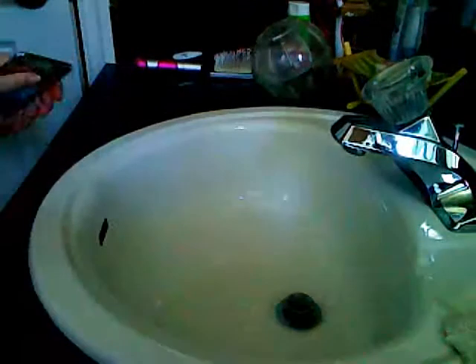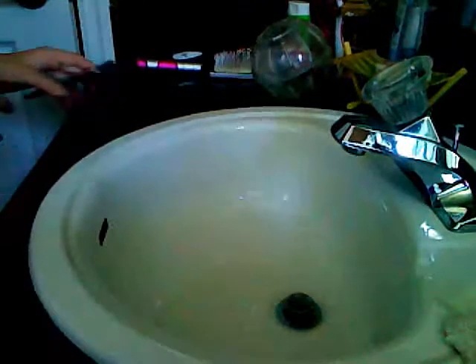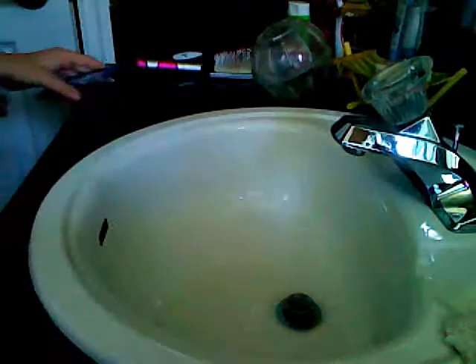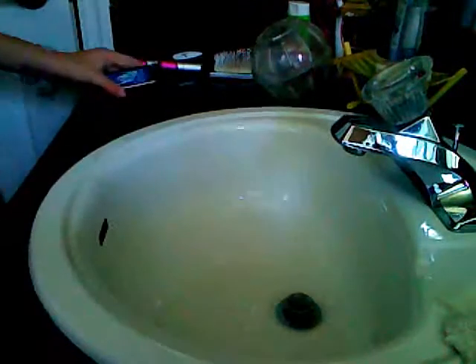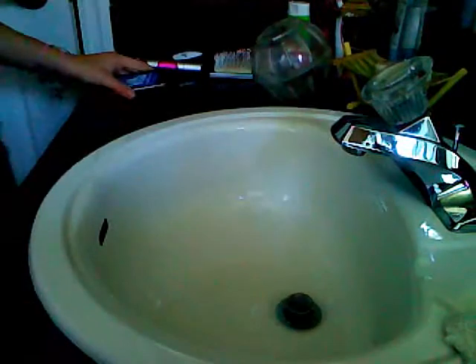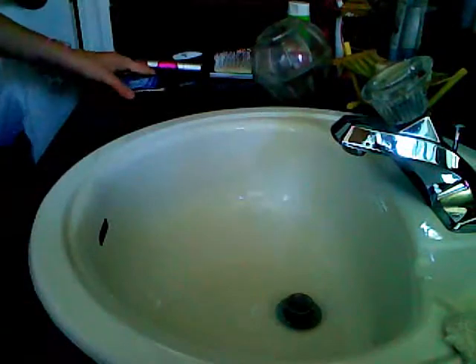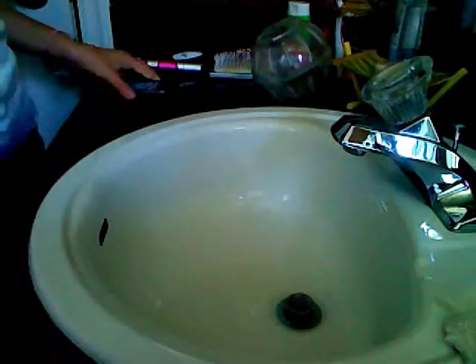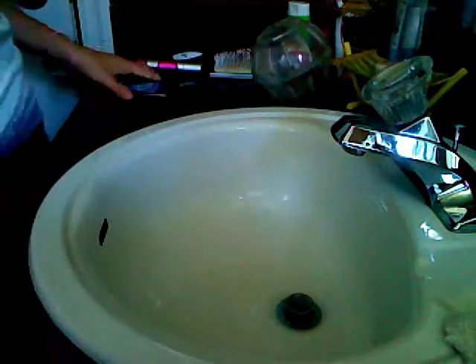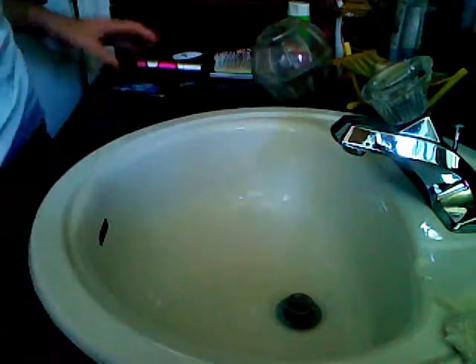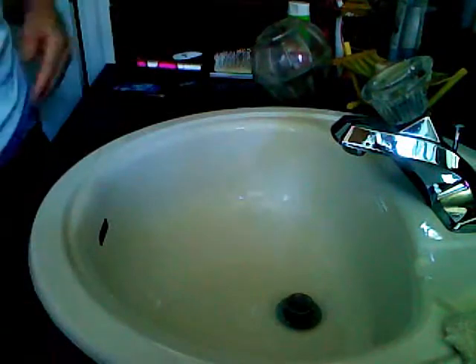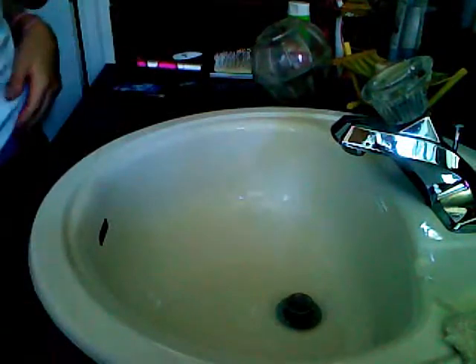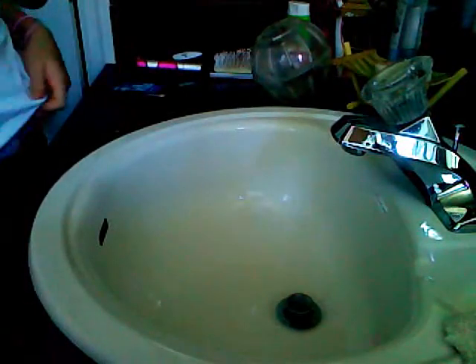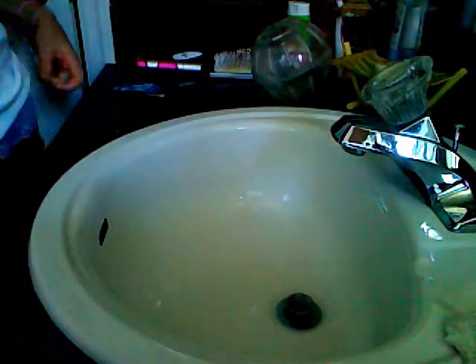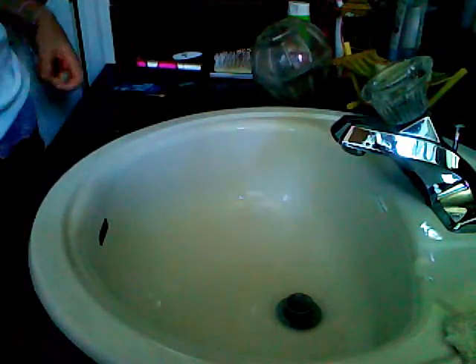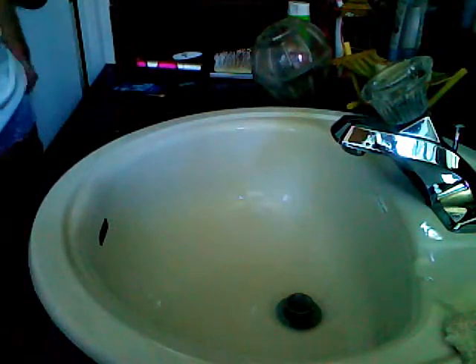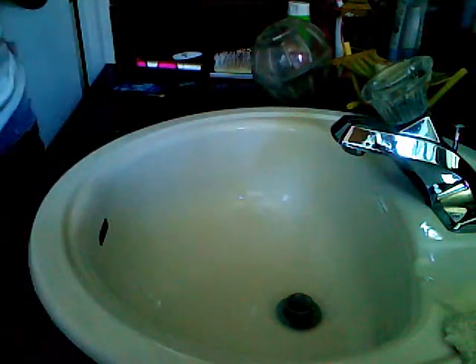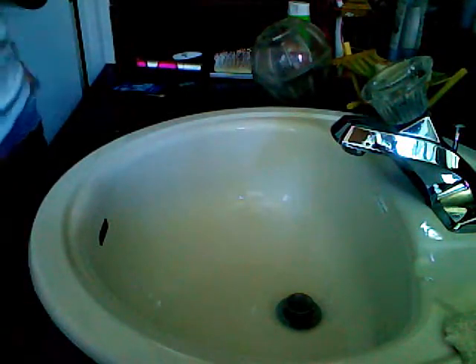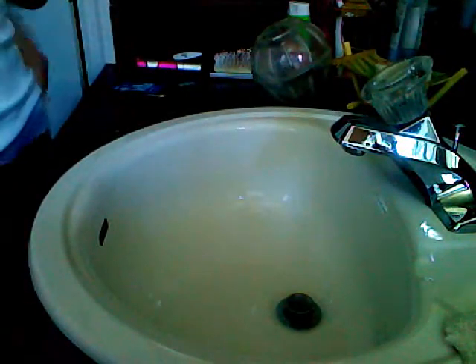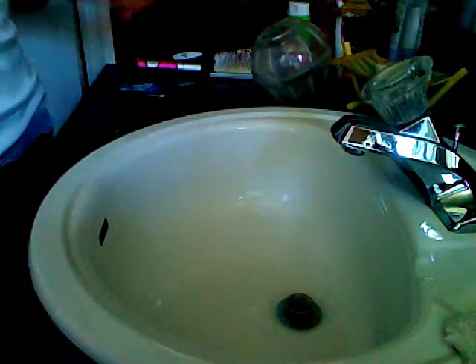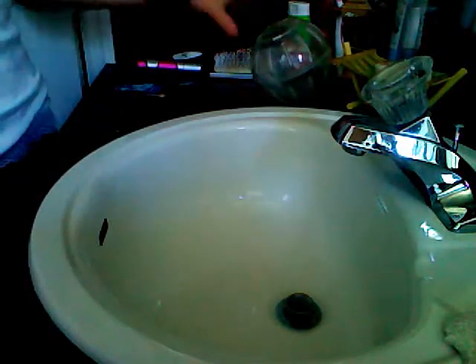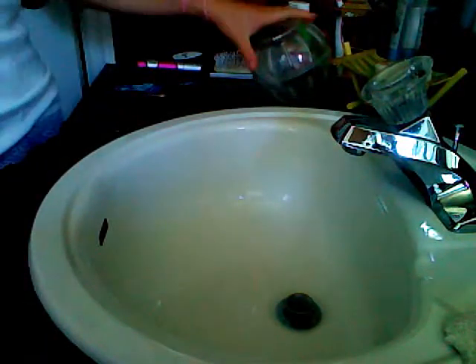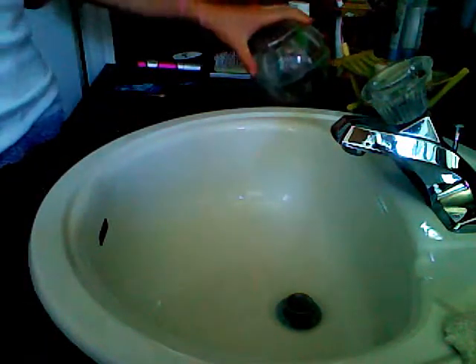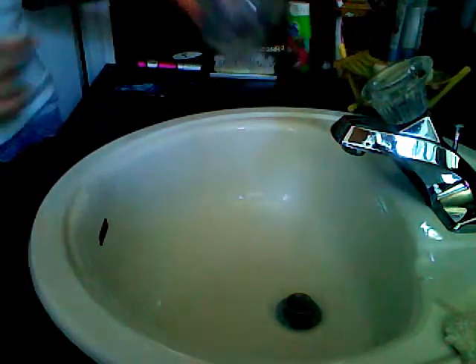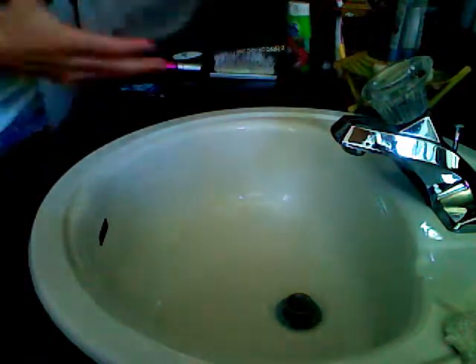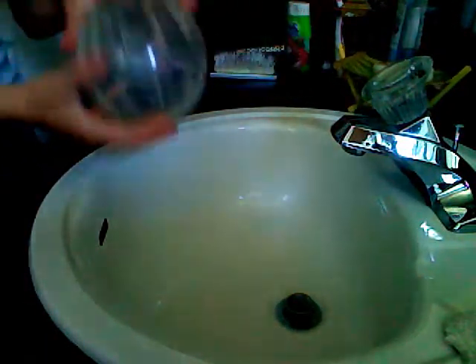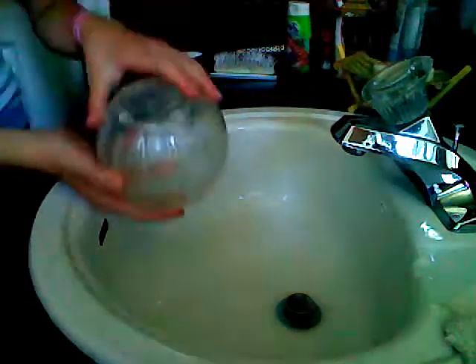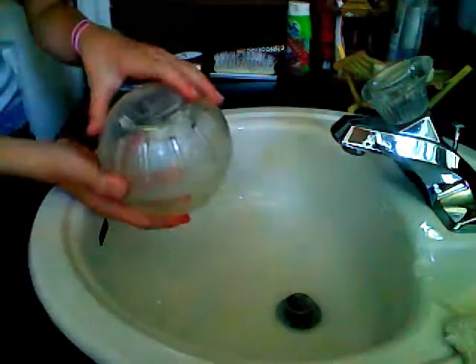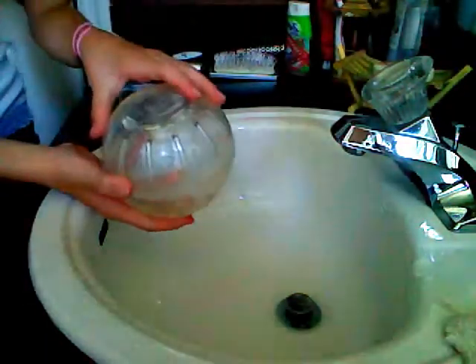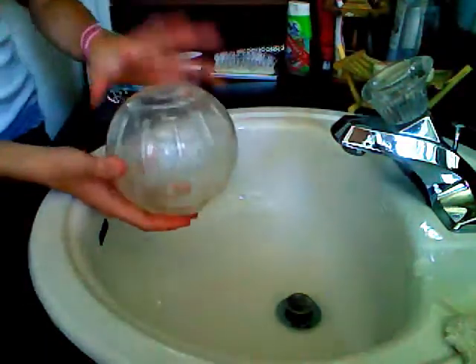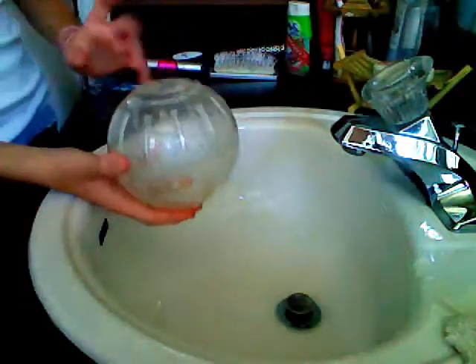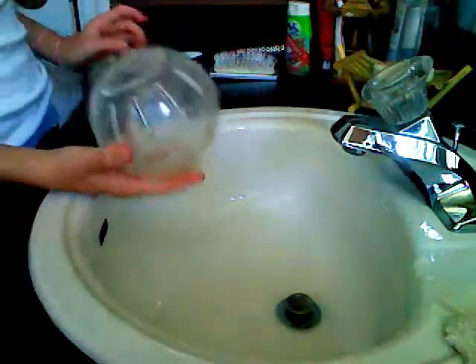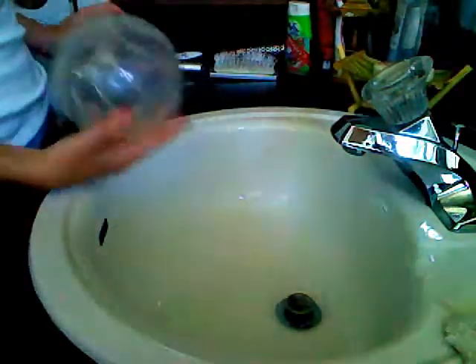Hi, it's HamsterLub4 and I'm showing you how to clean your hamster ball.